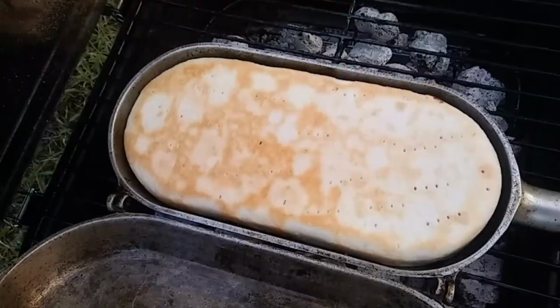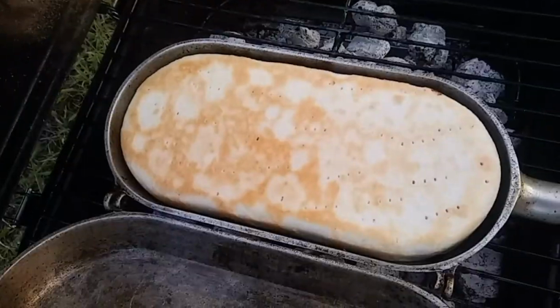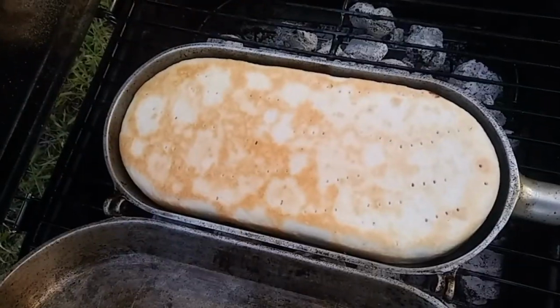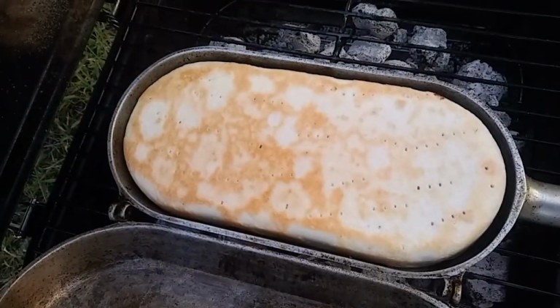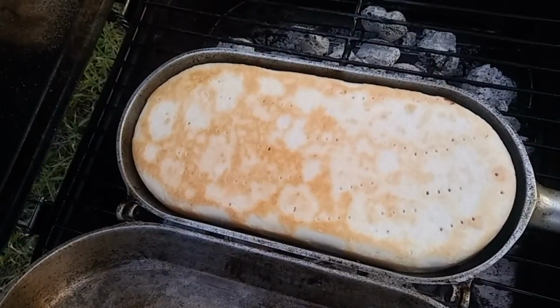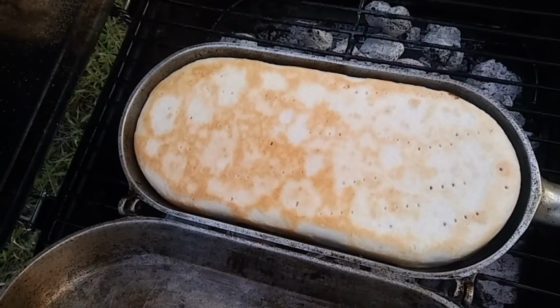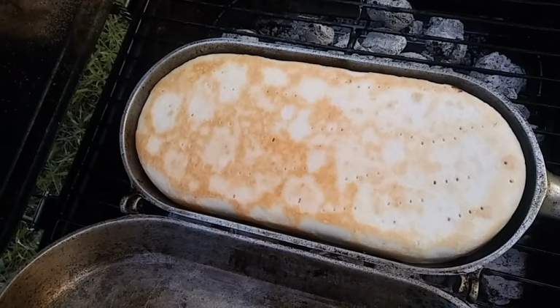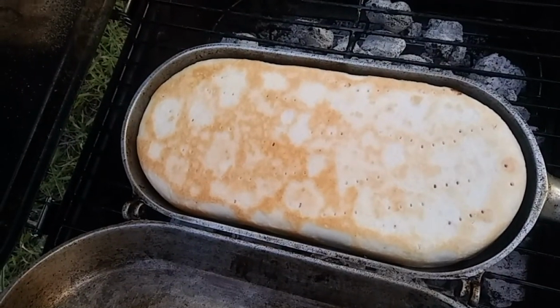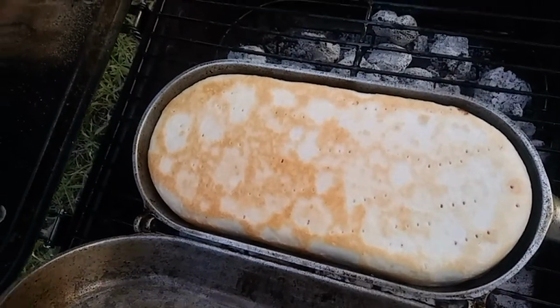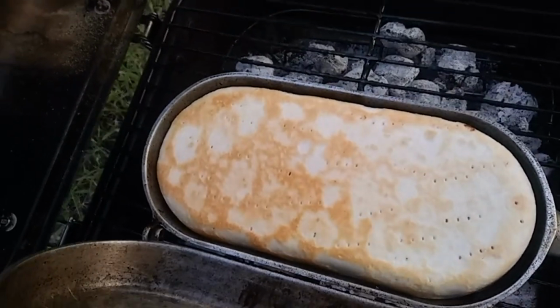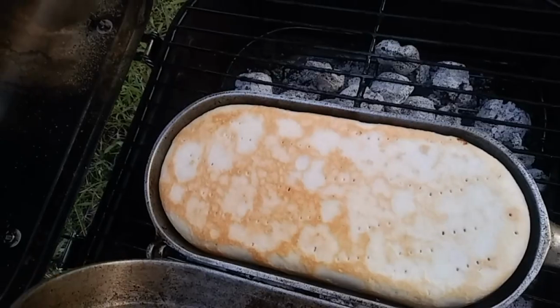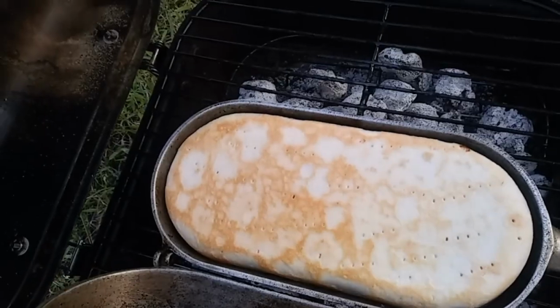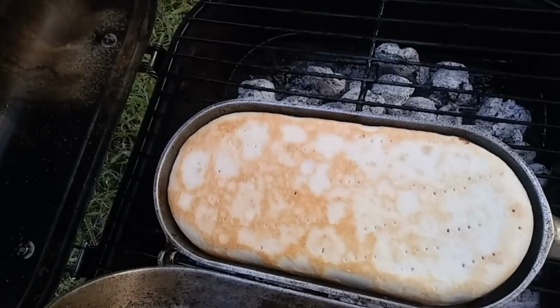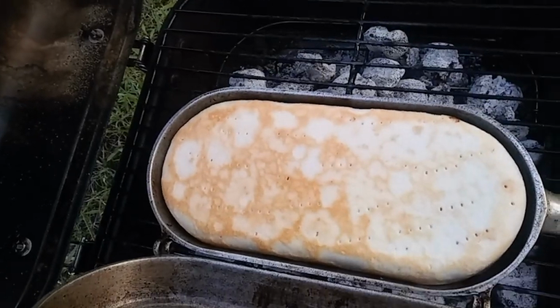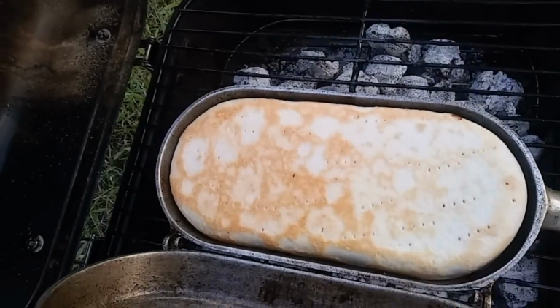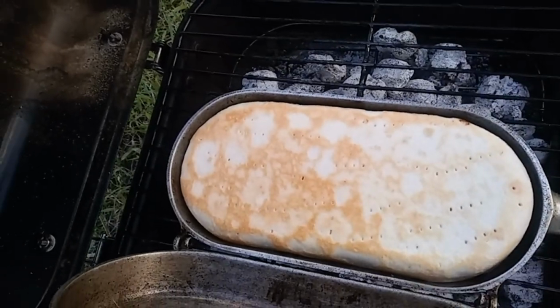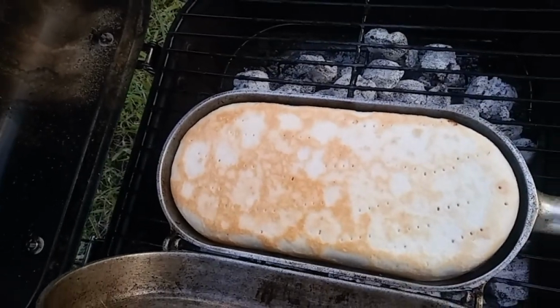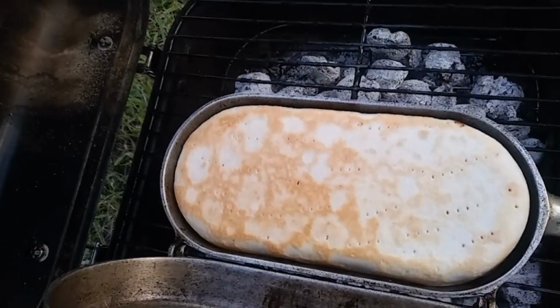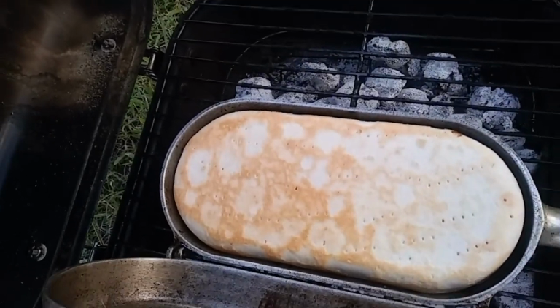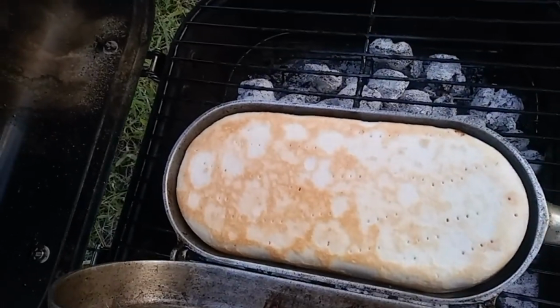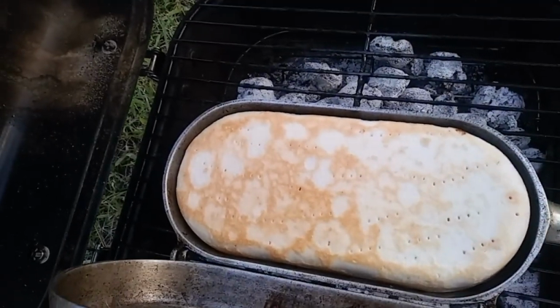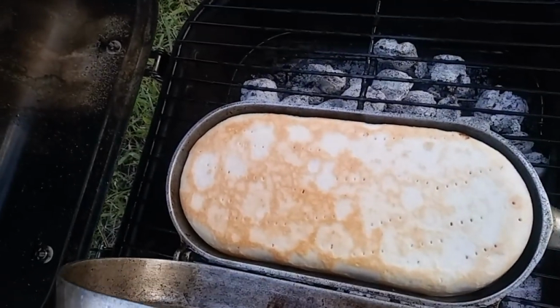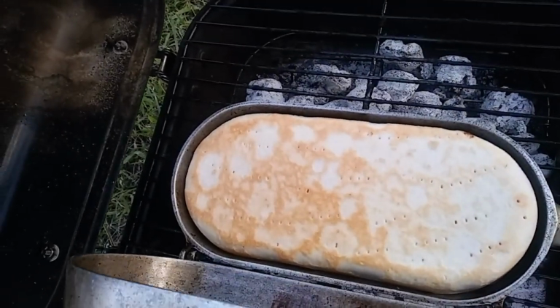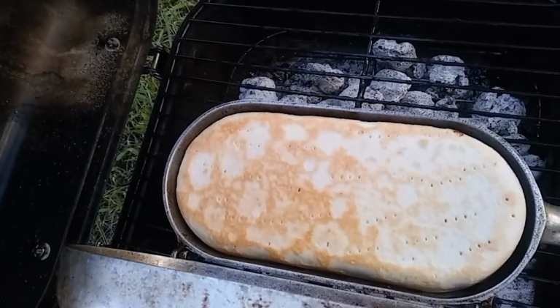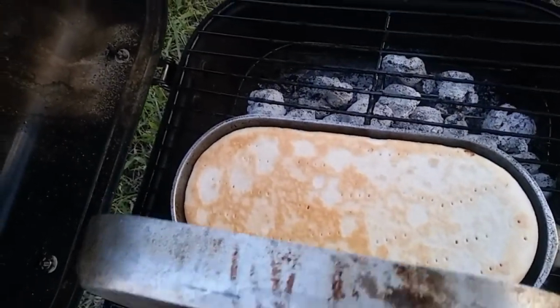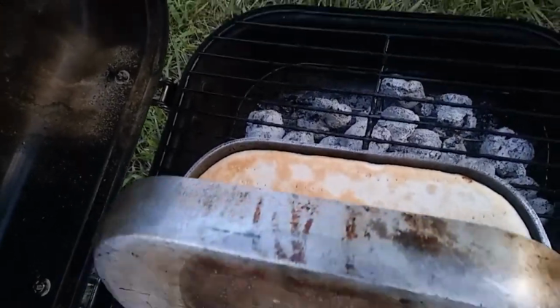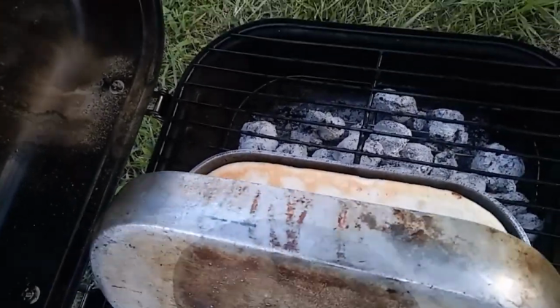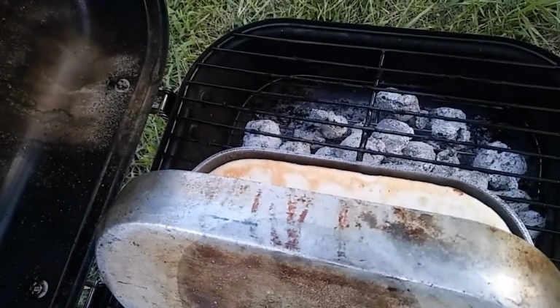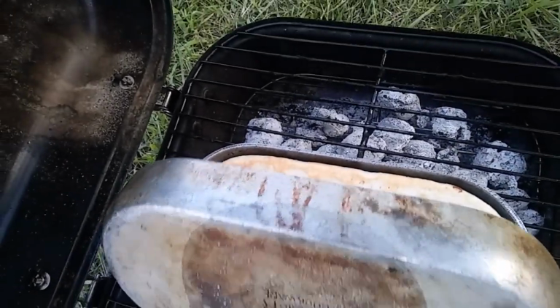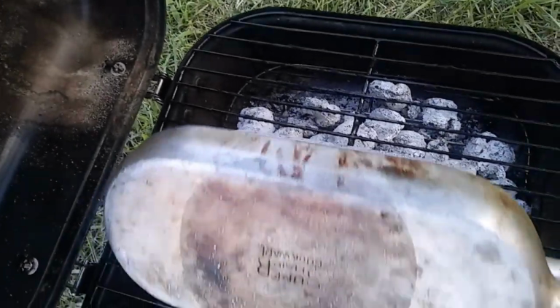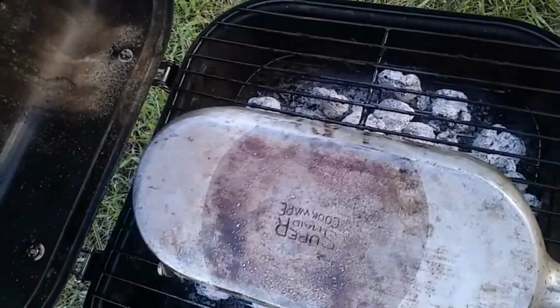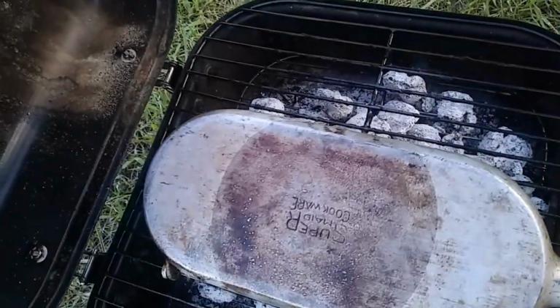And I almost forgot to tell you, I poke holes in the bottom crust like you see there so that it kind of bakes evenly and the air can vent.